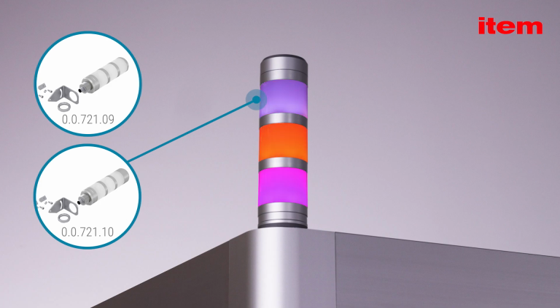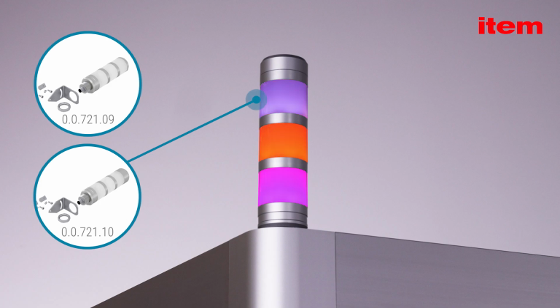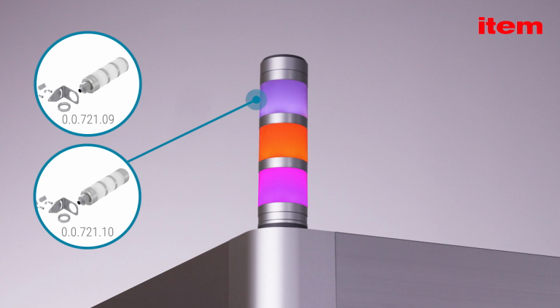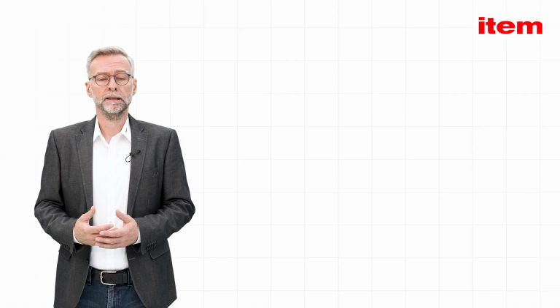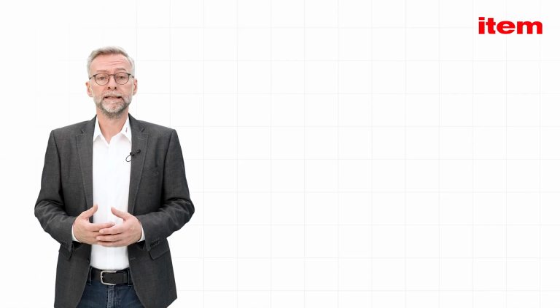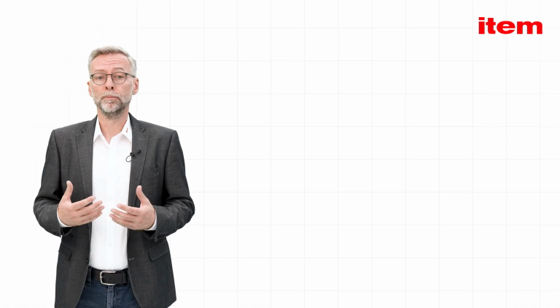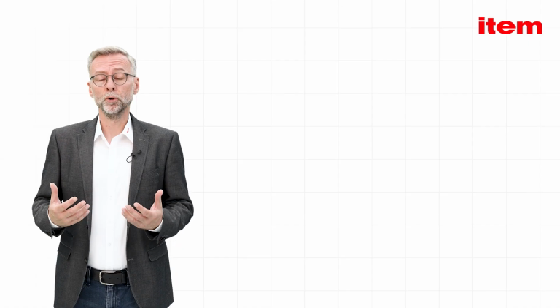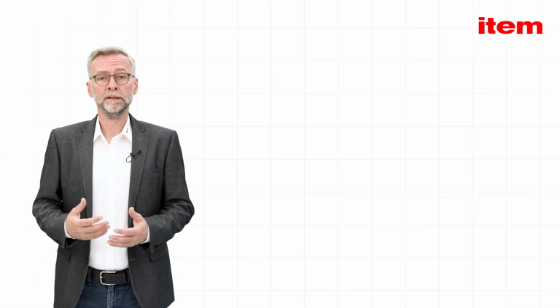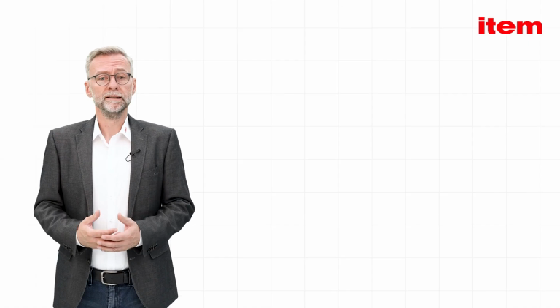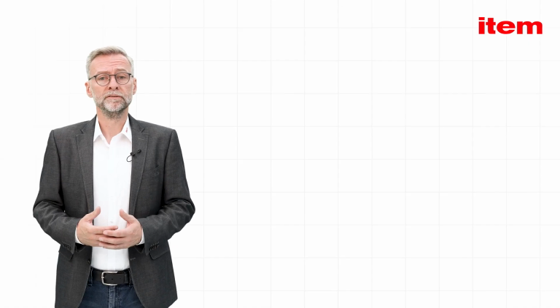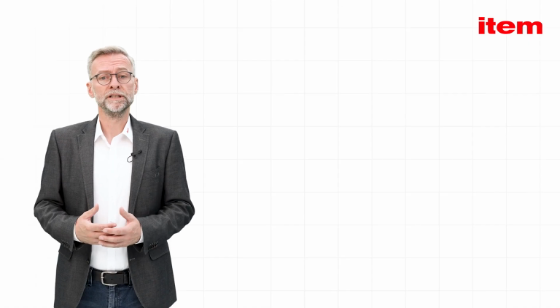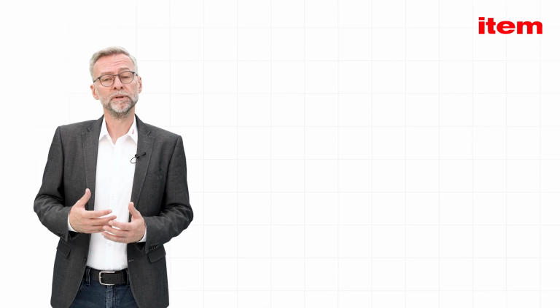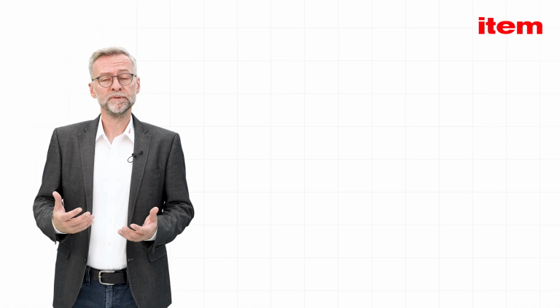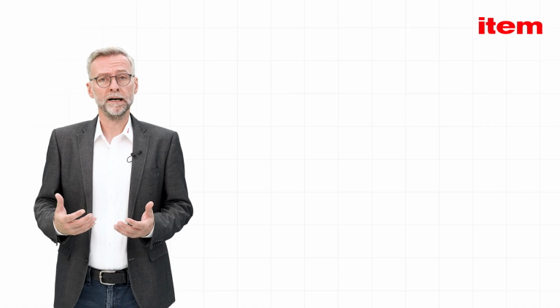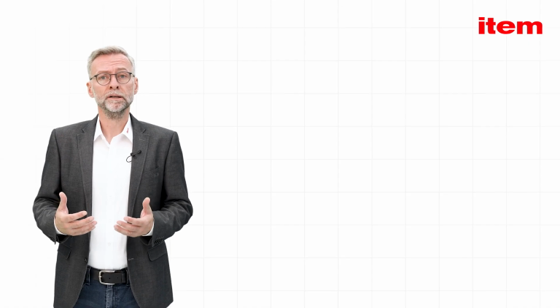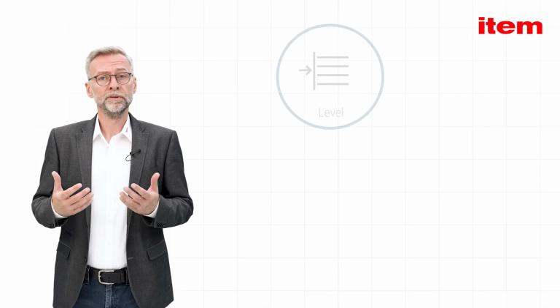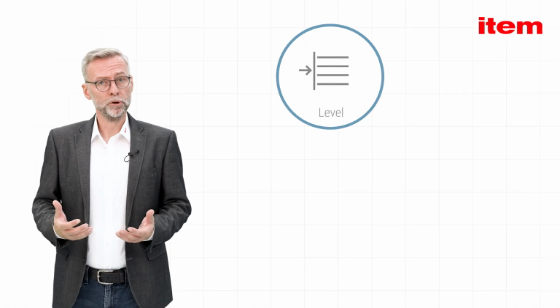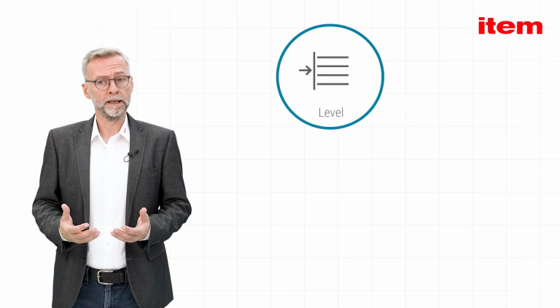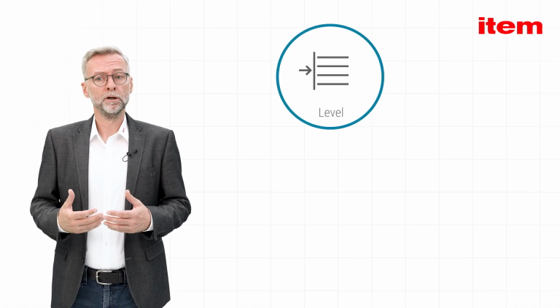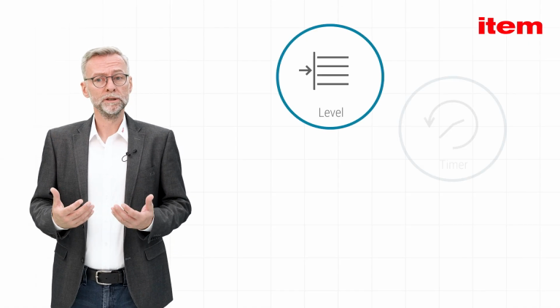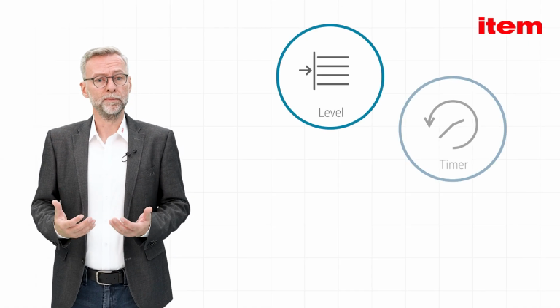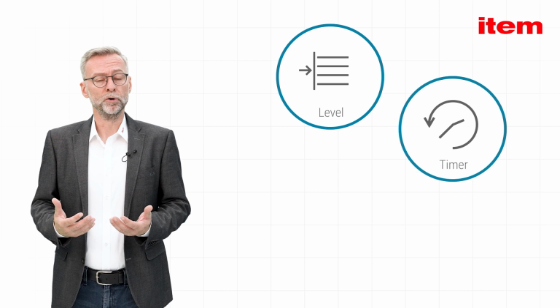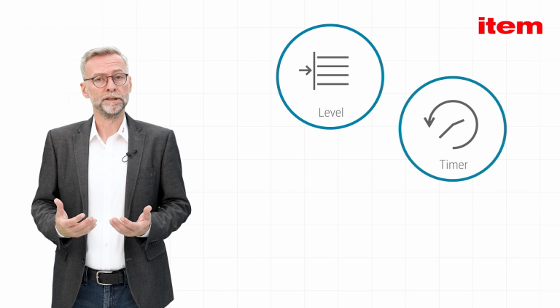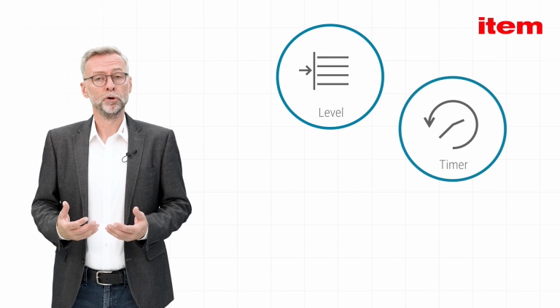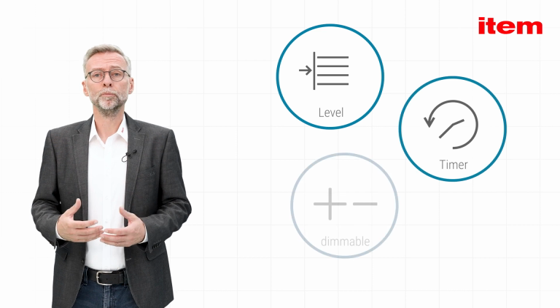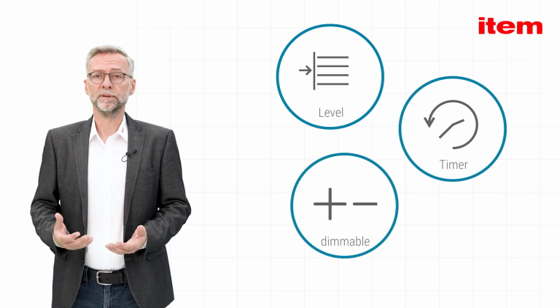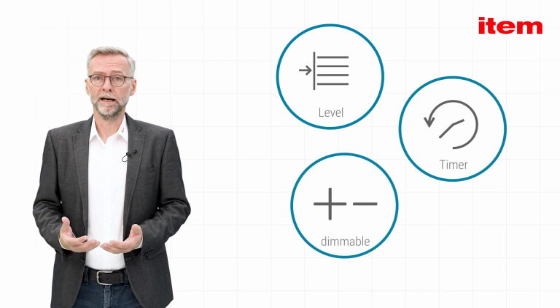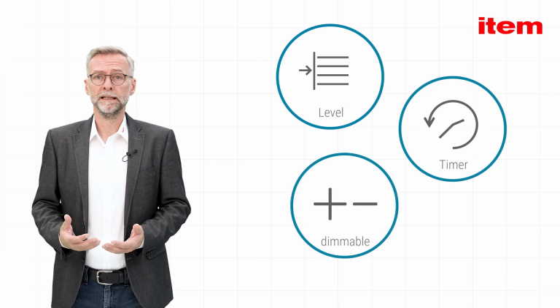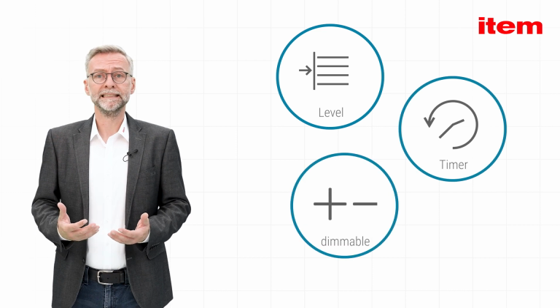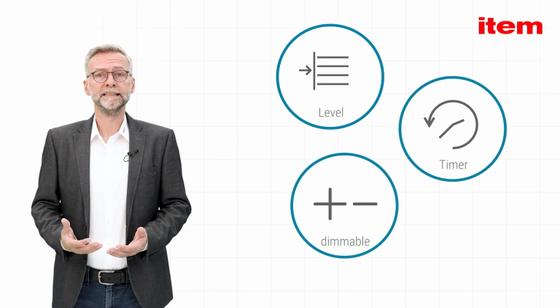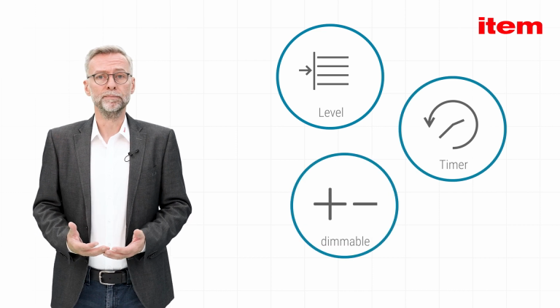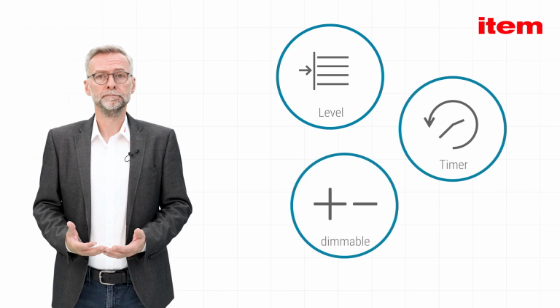Depending on the product, different operating modes such as level and timer are possible, and if required, the lights are dimmable.